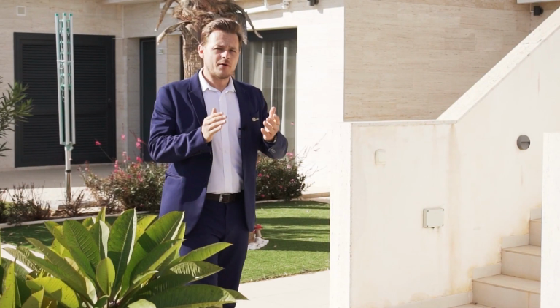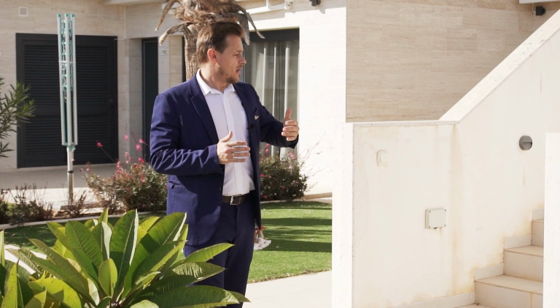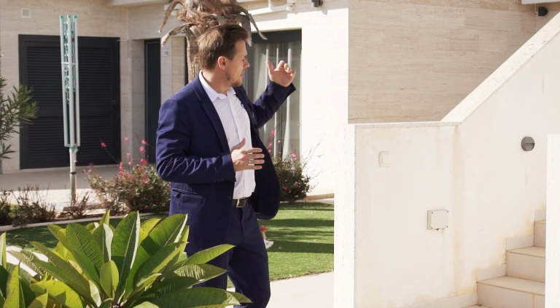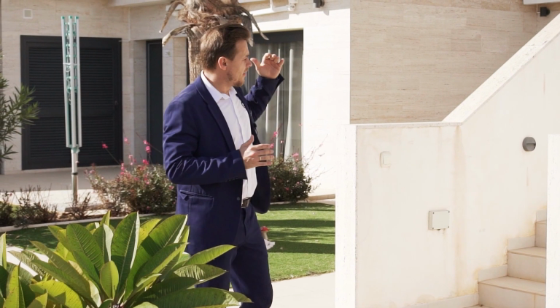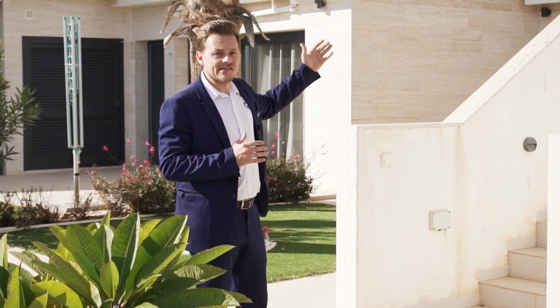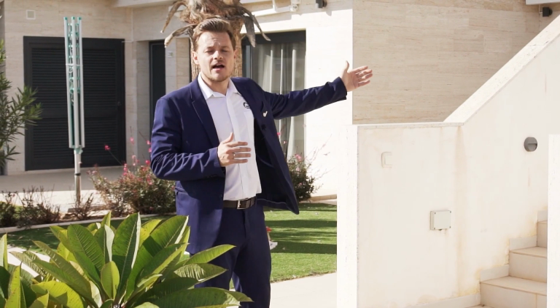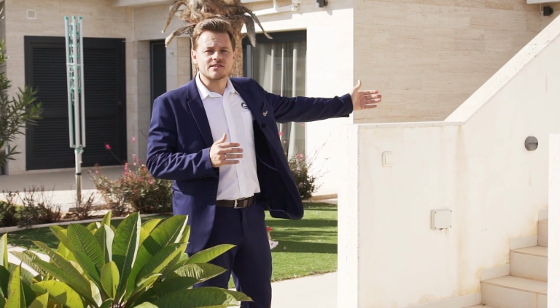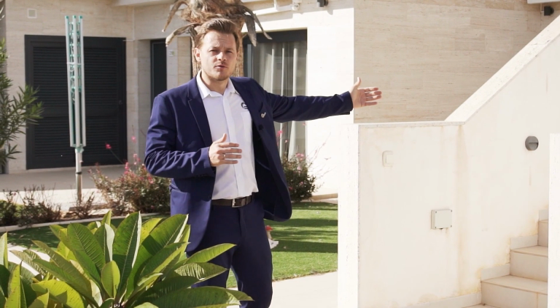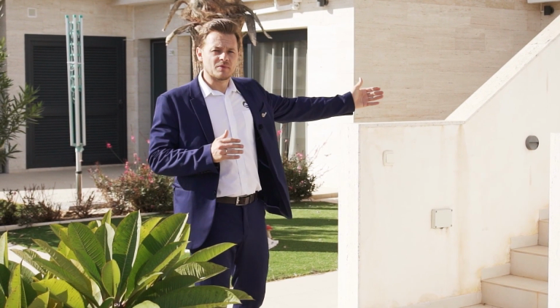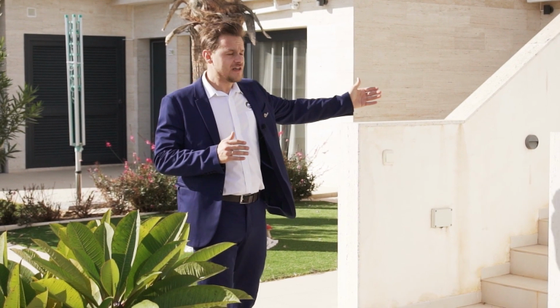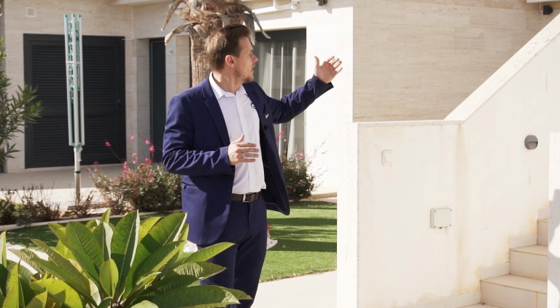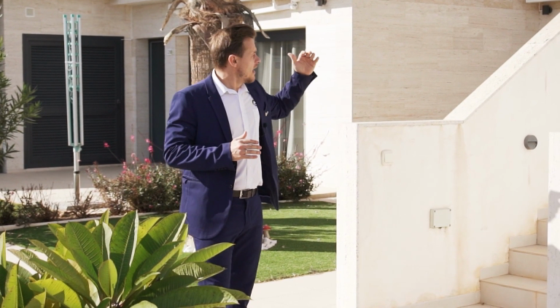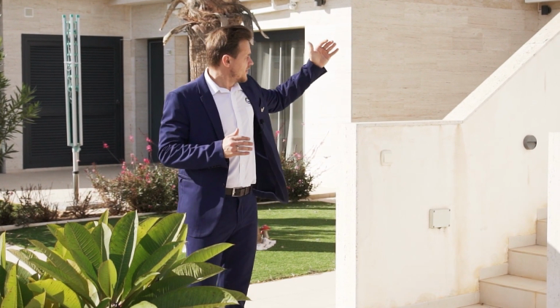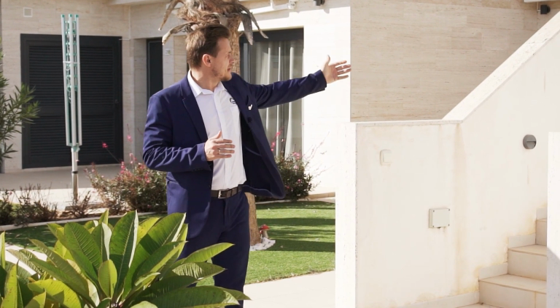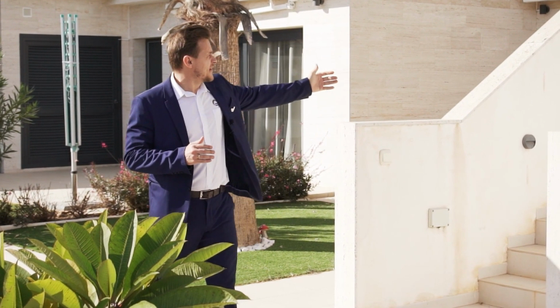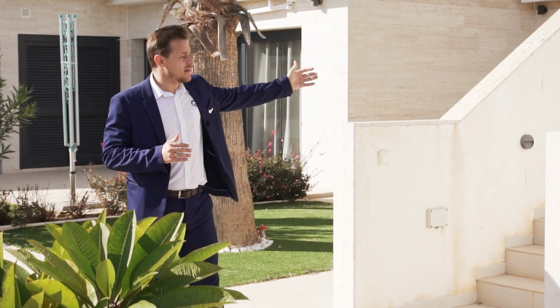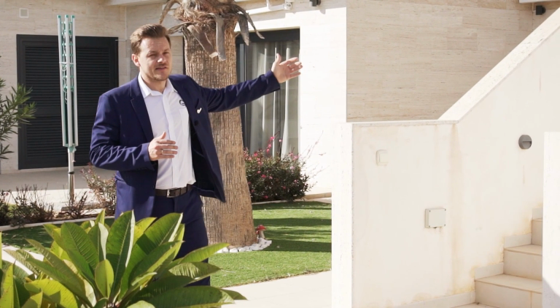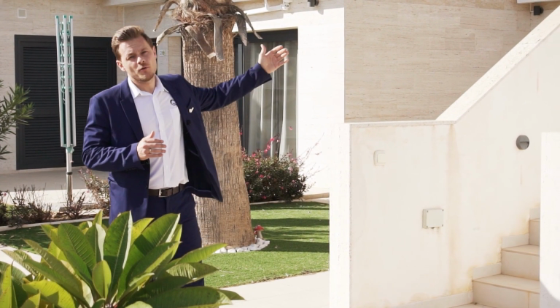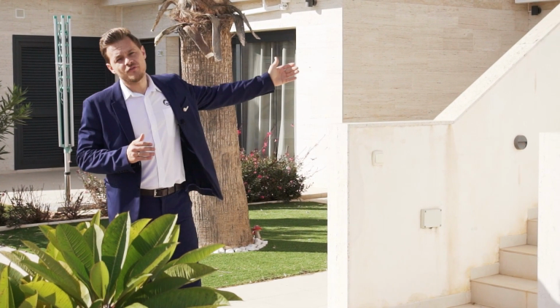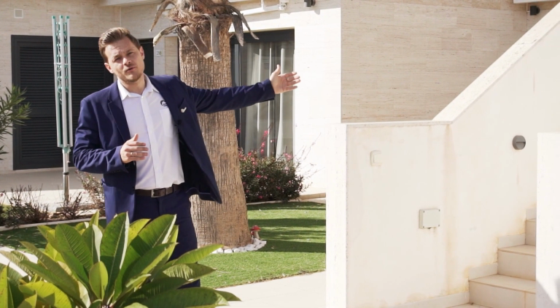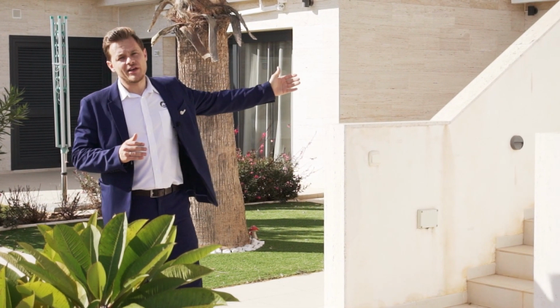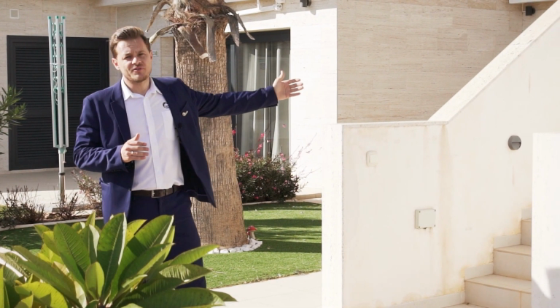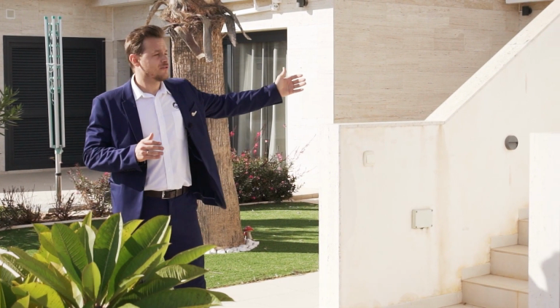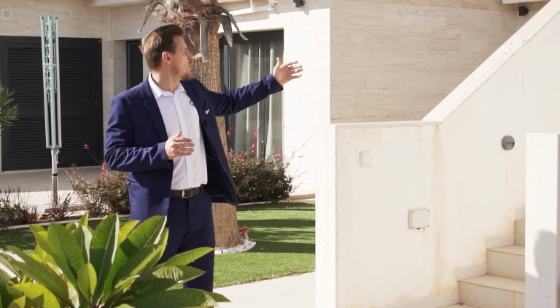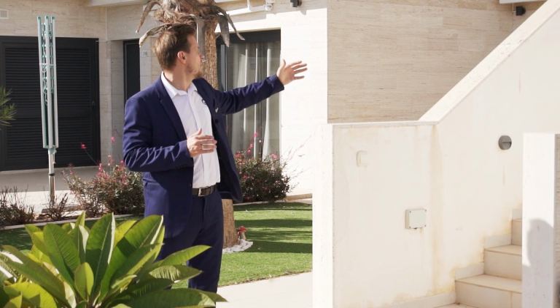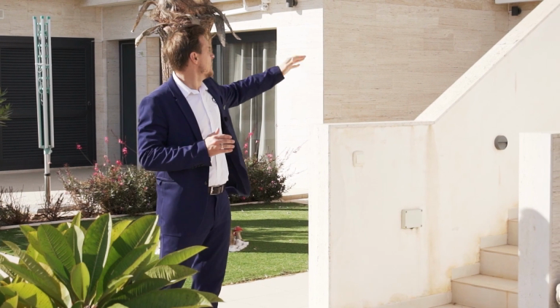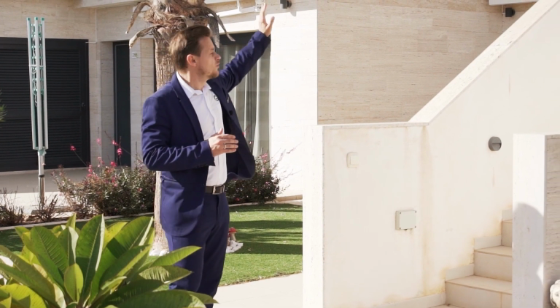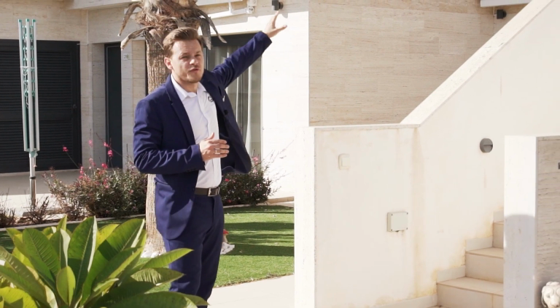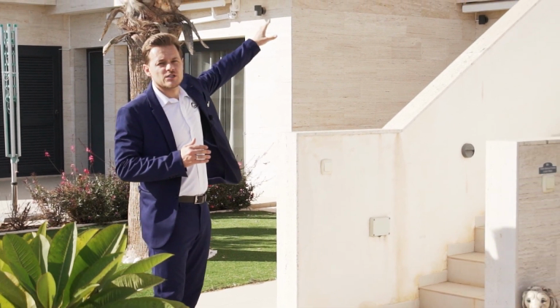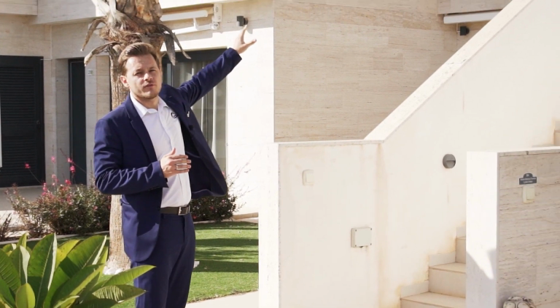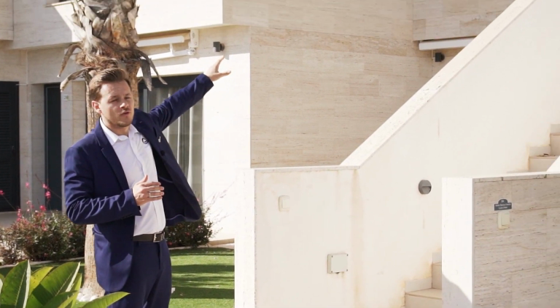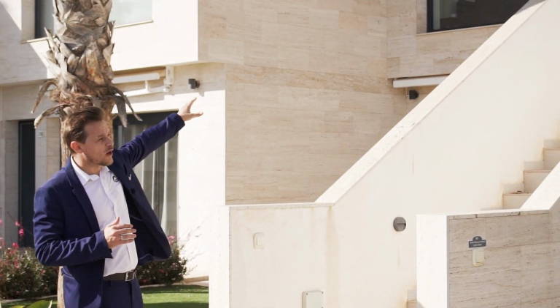So, this is the access to the property. As you can see, it's only a few steps to go up to the first floor.